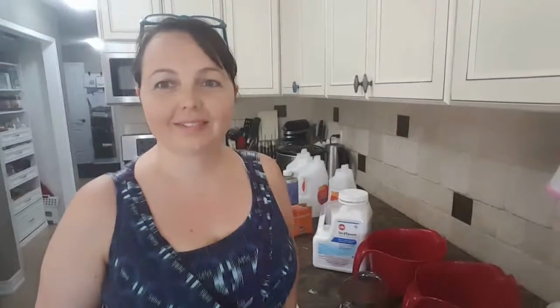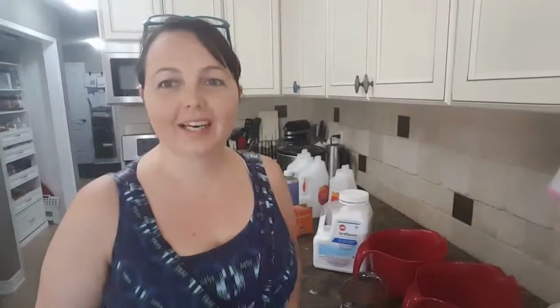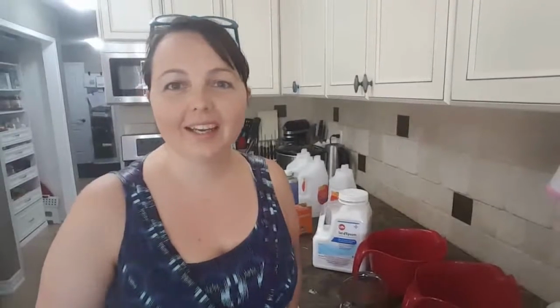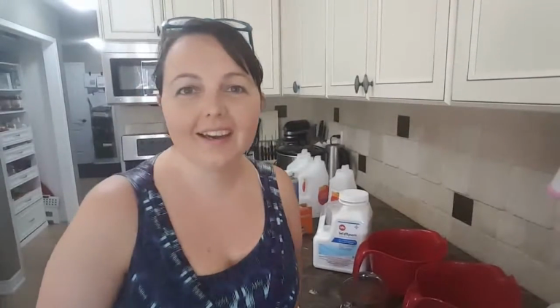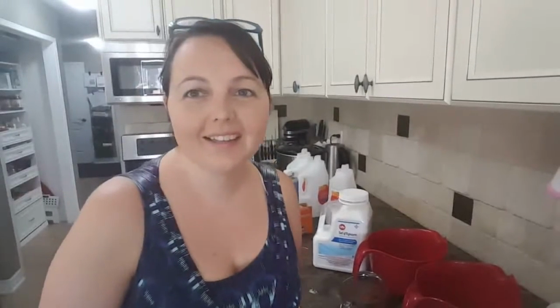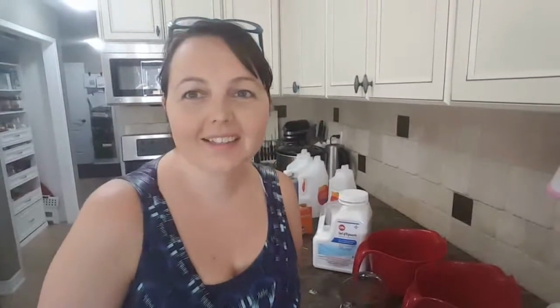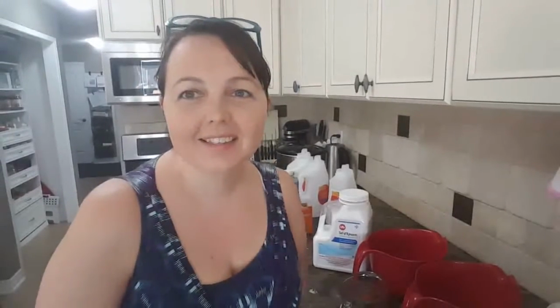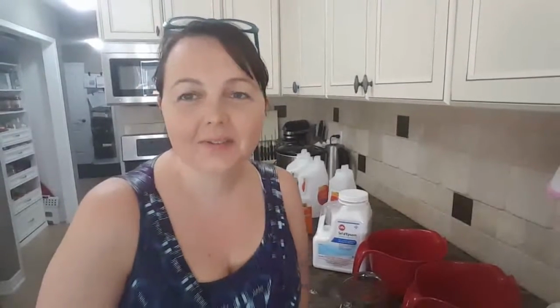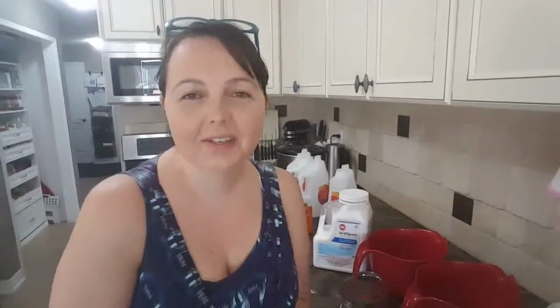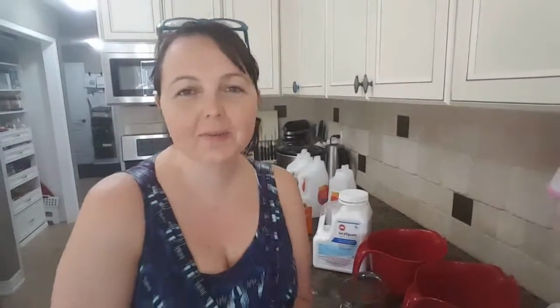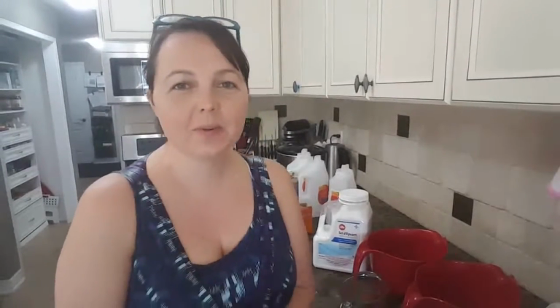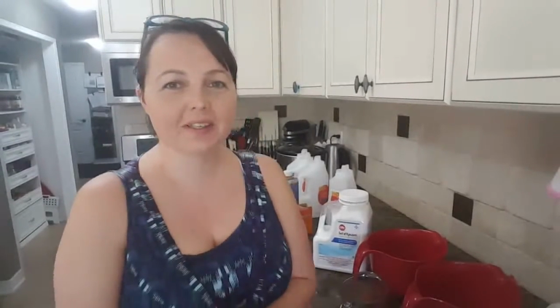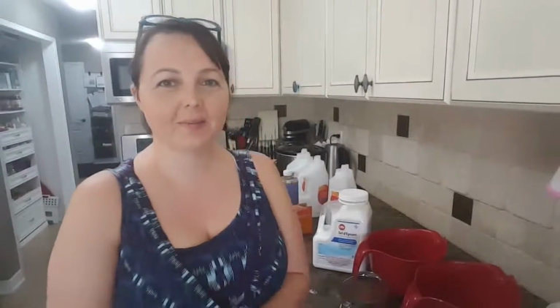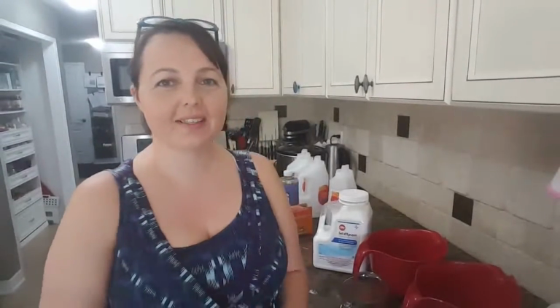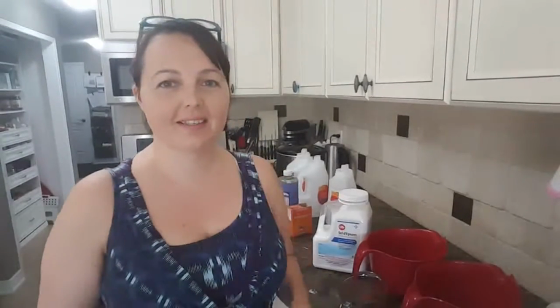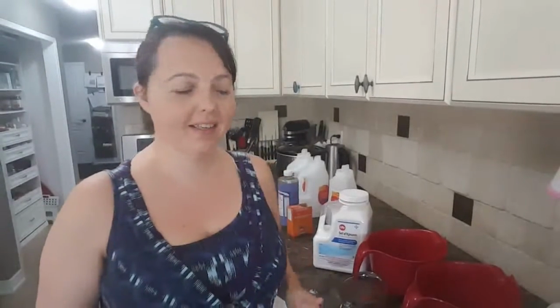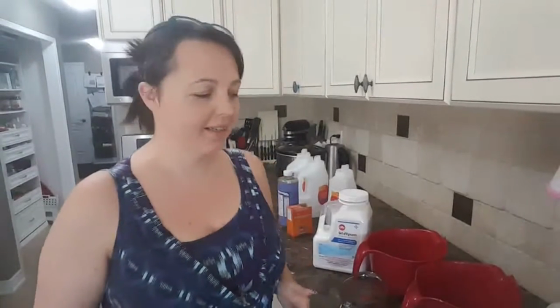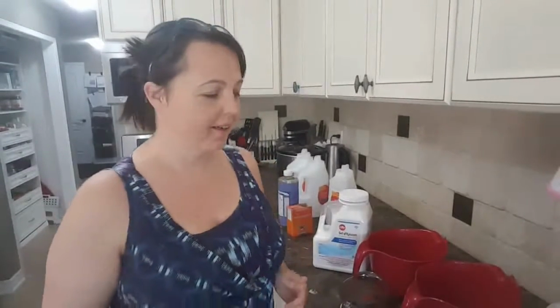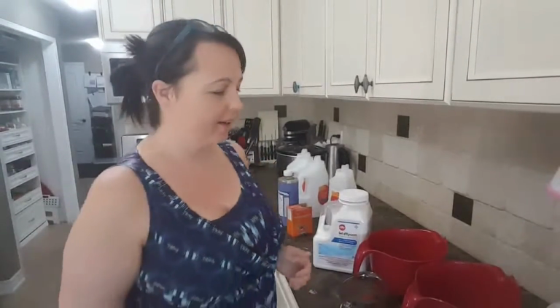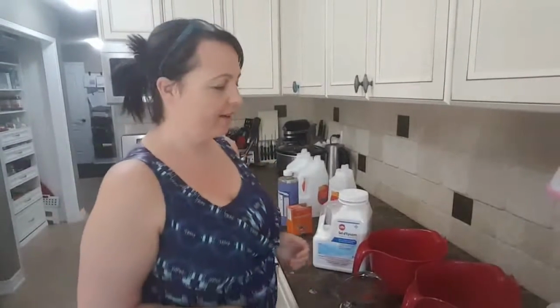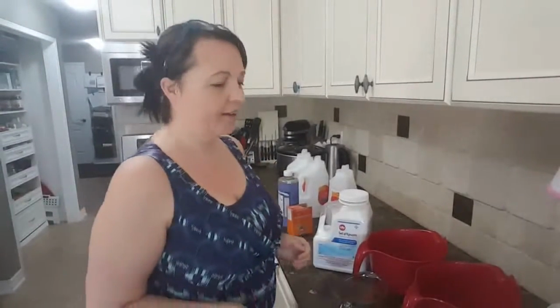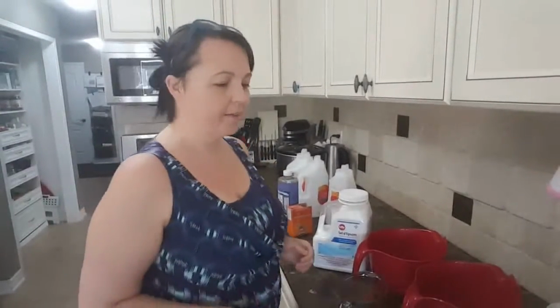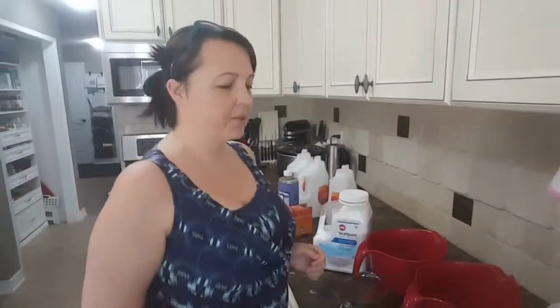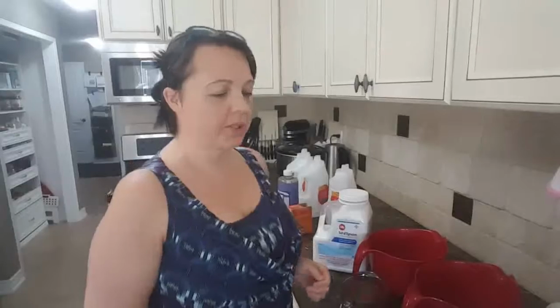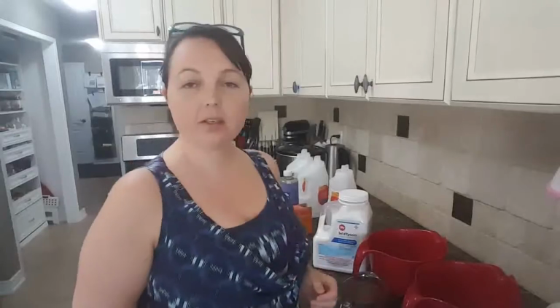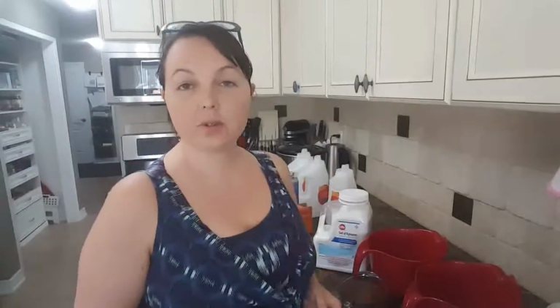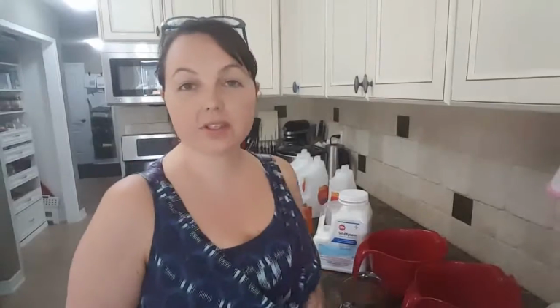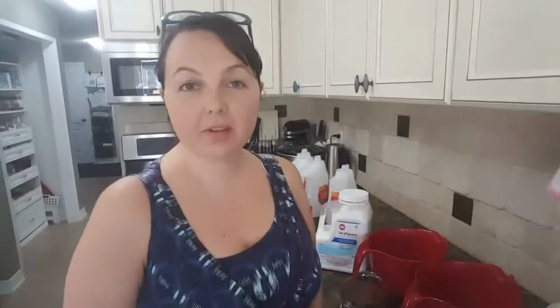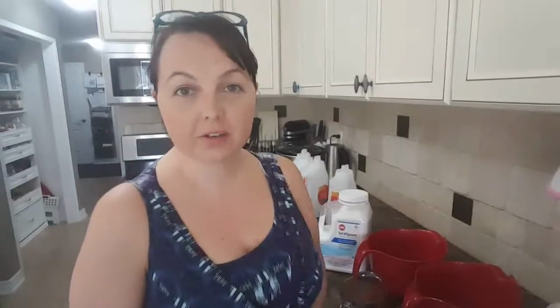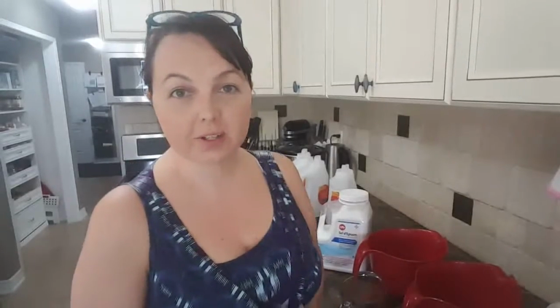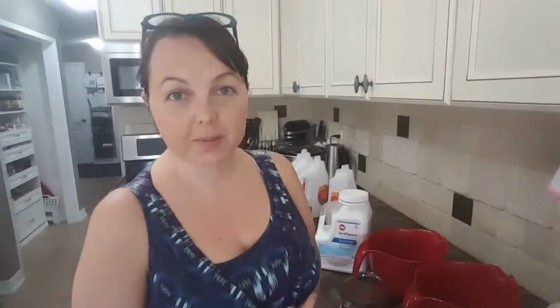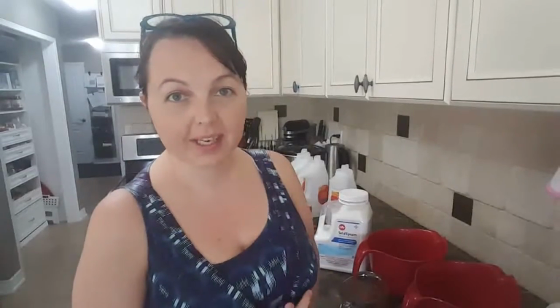Hi guys! Welcome to Wellness Wednesday. I am doing do-it-yourself laundry soap today.